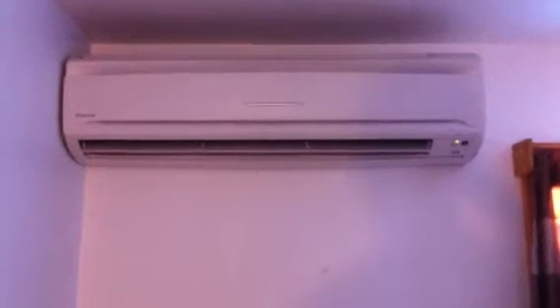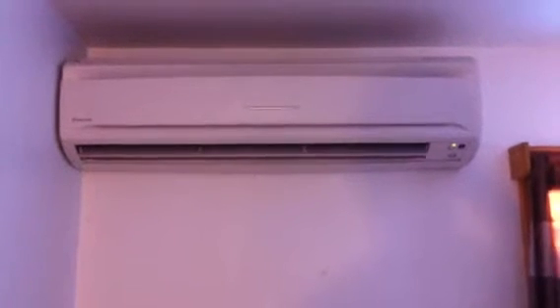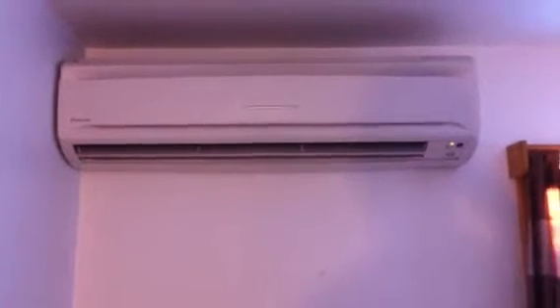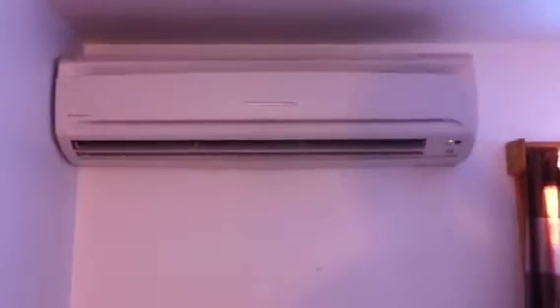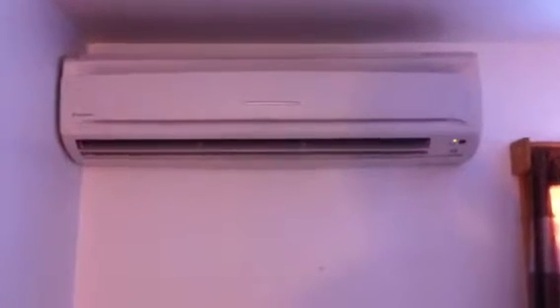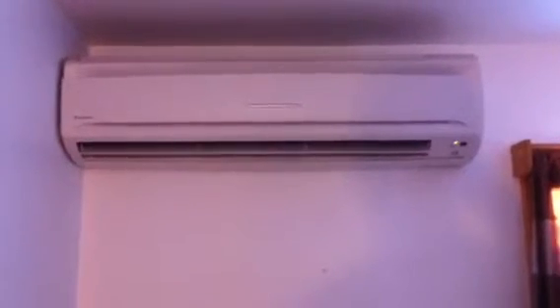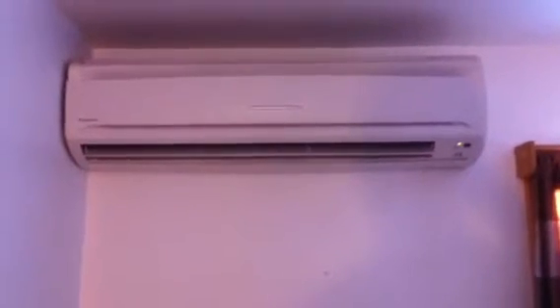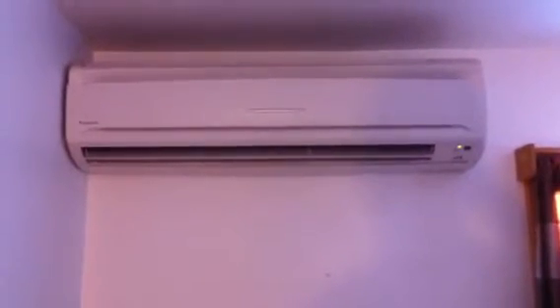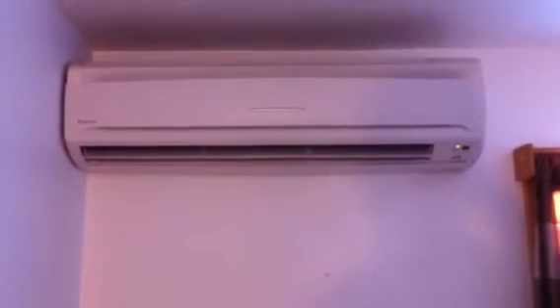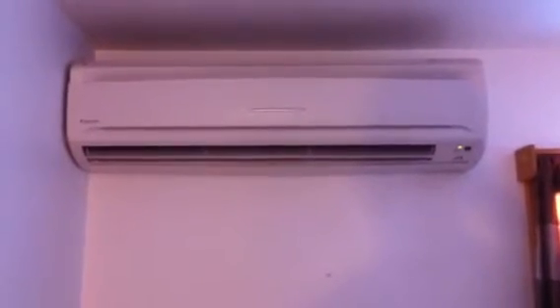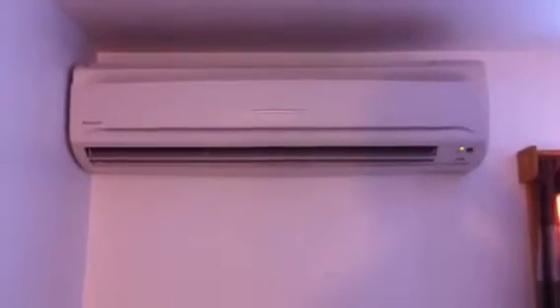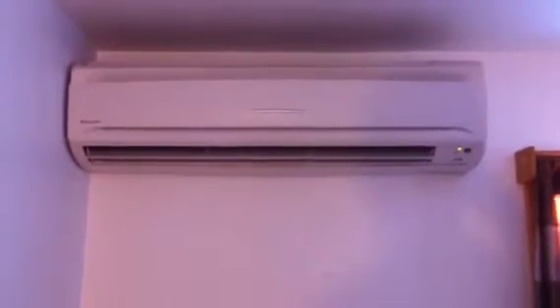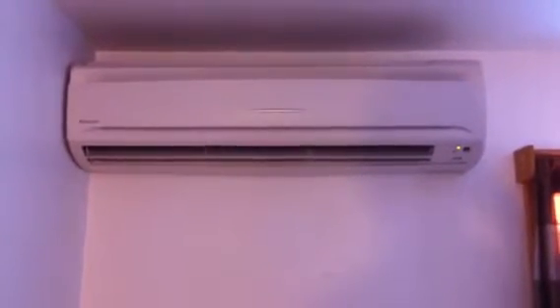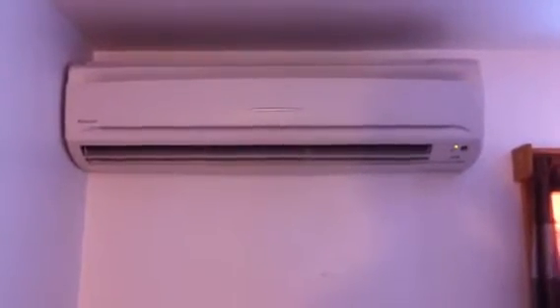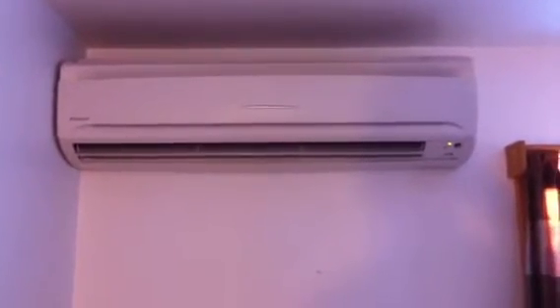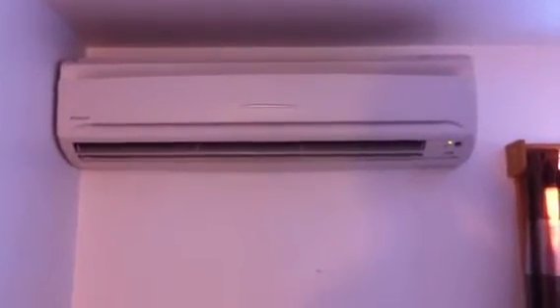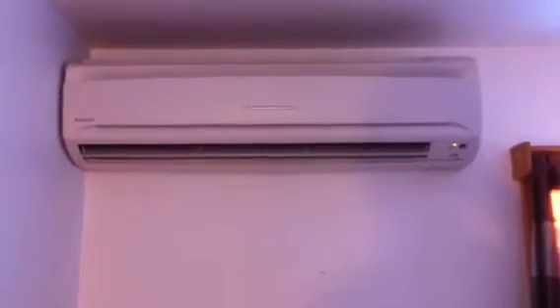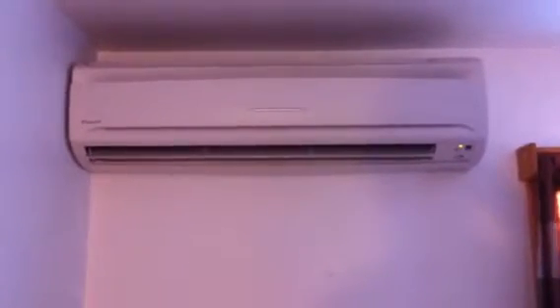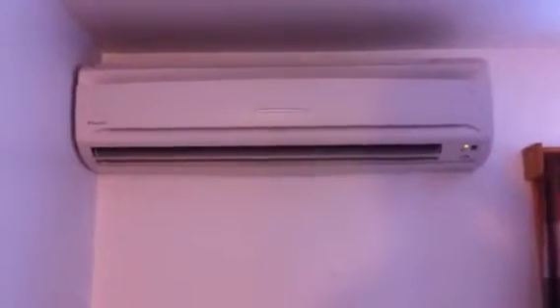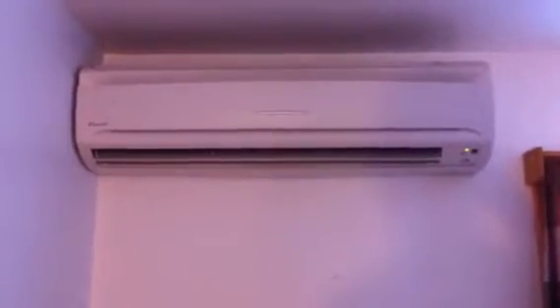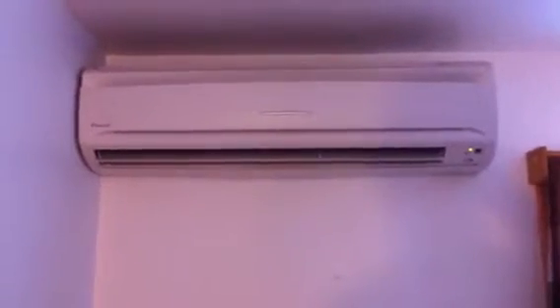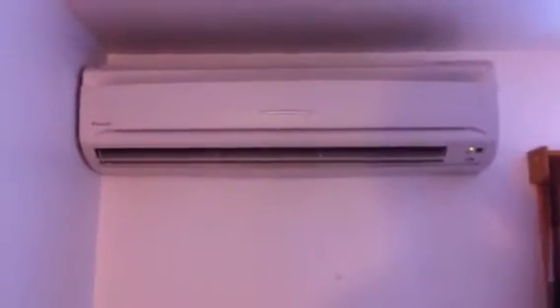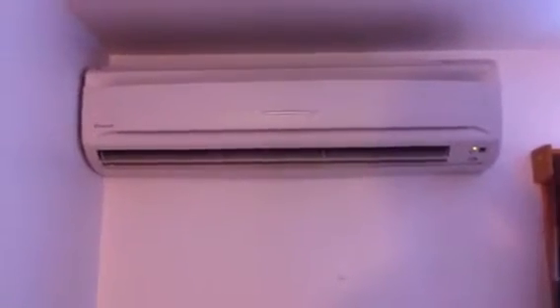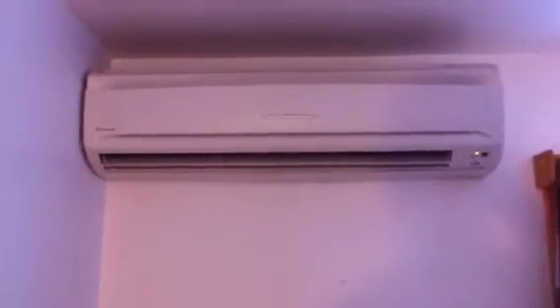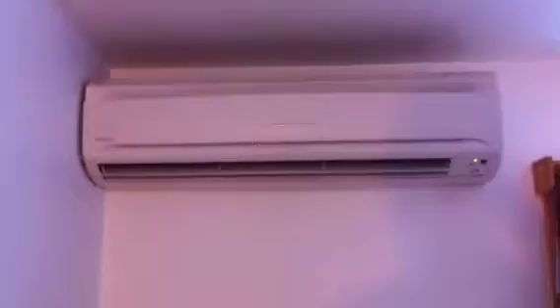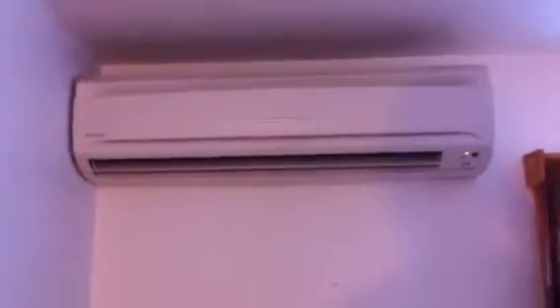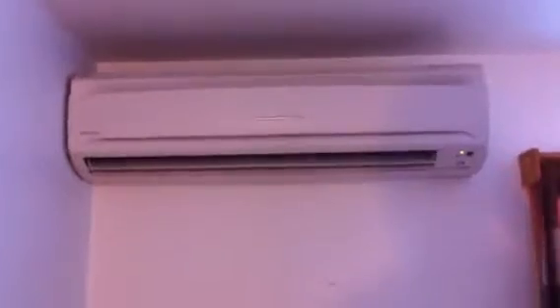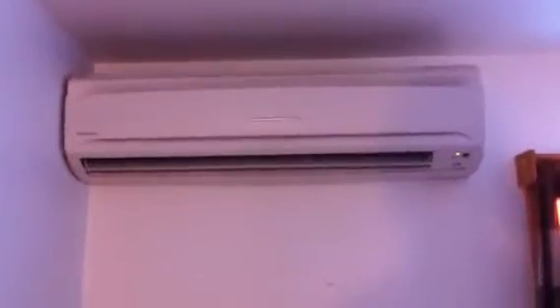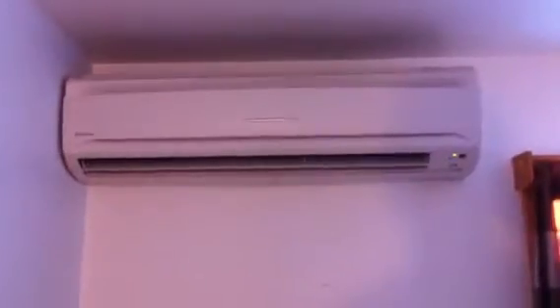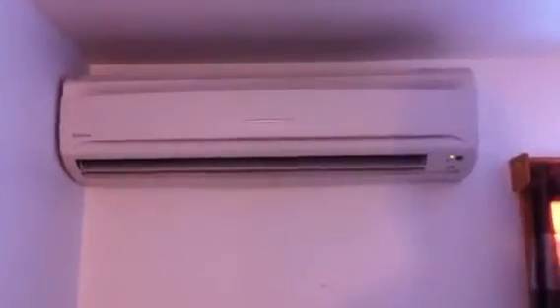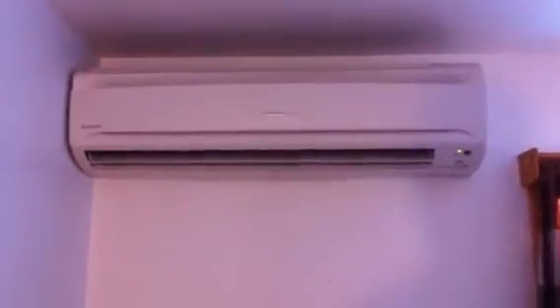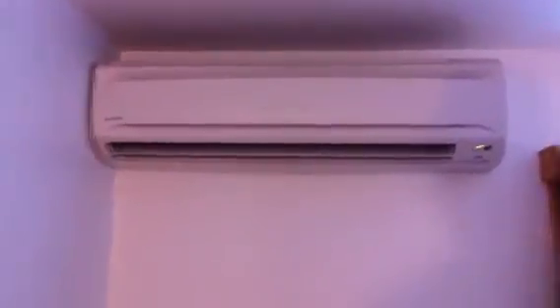Just a quick update on our Daikin heat pump. It's been almost four years since we've had it.